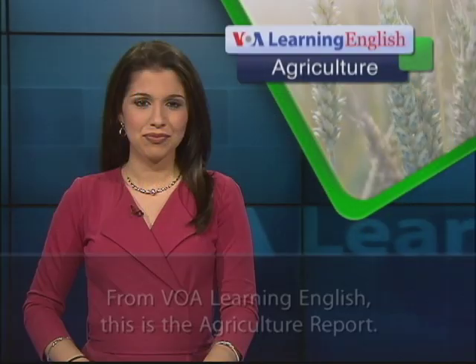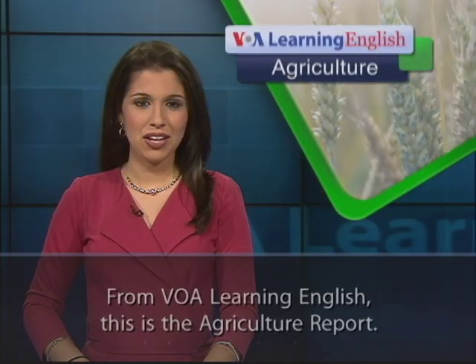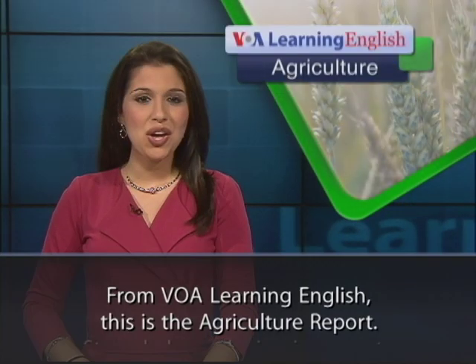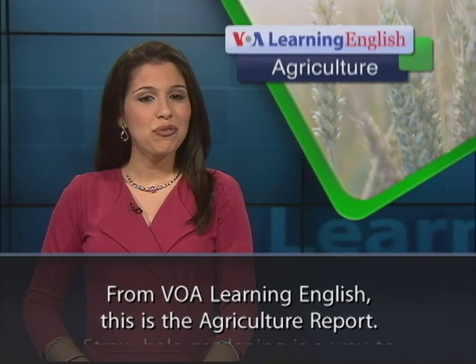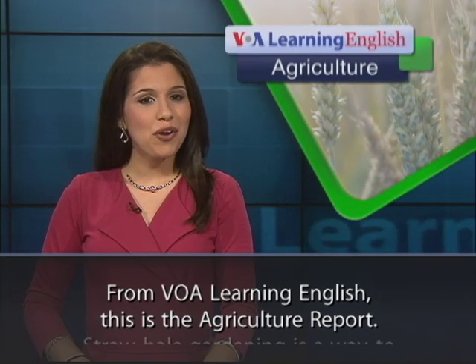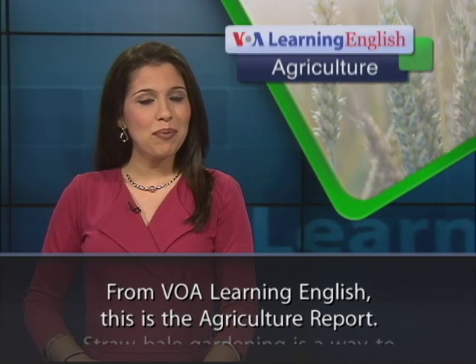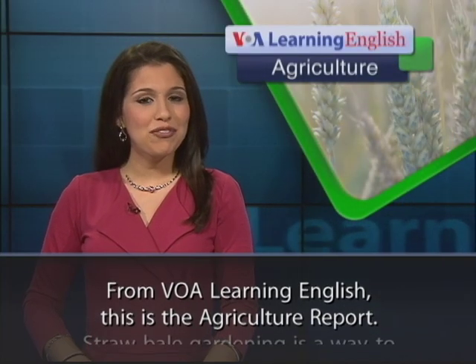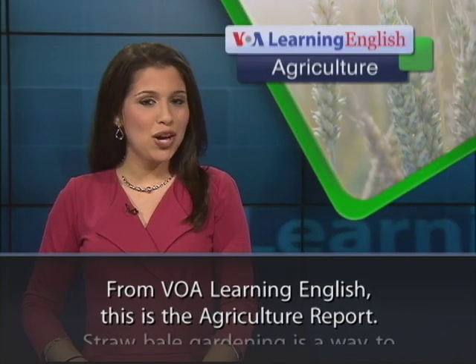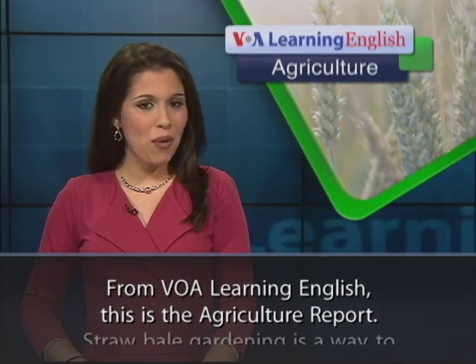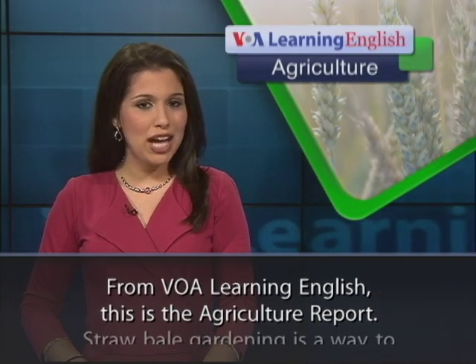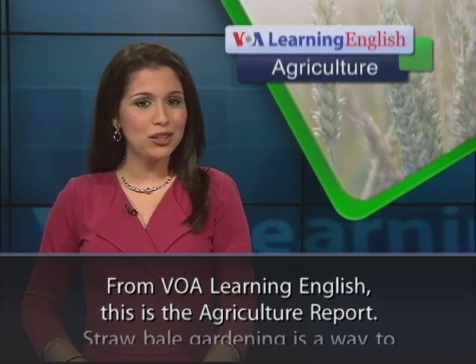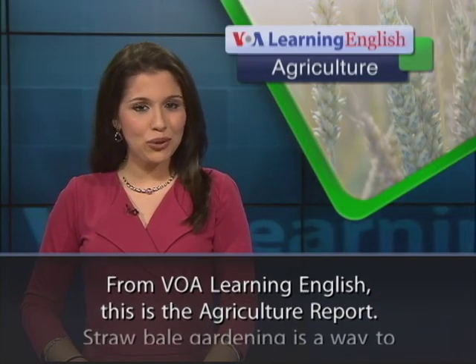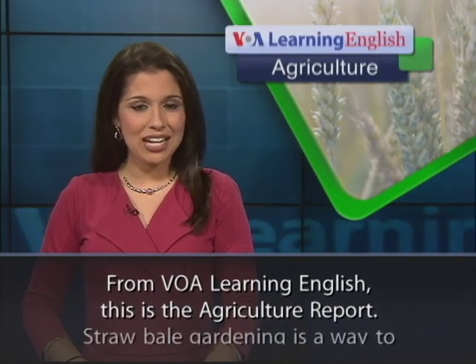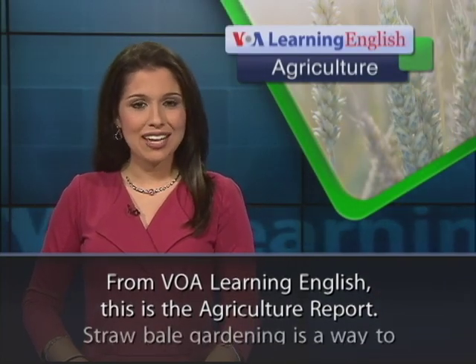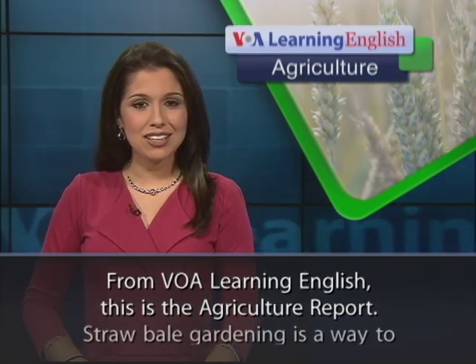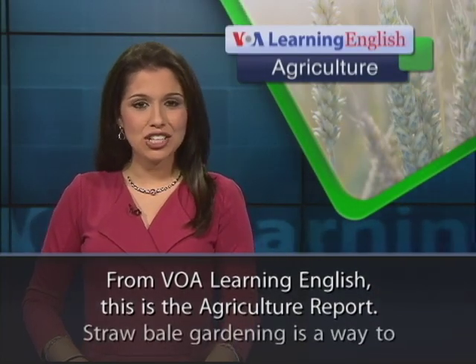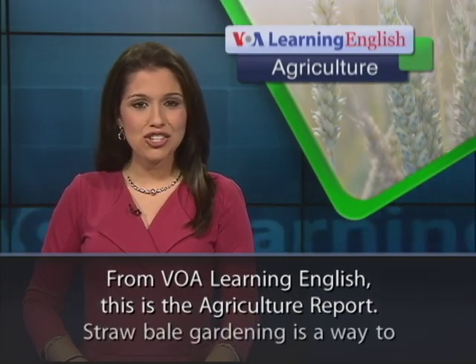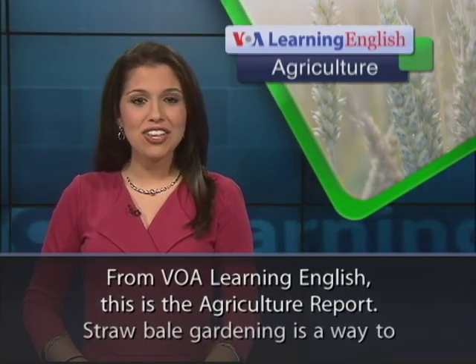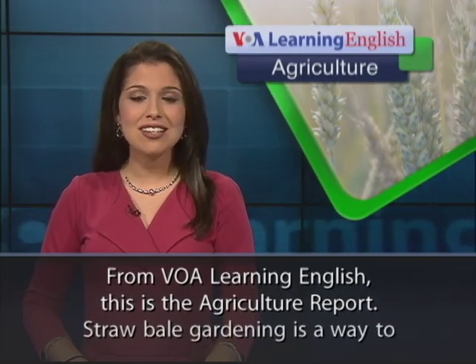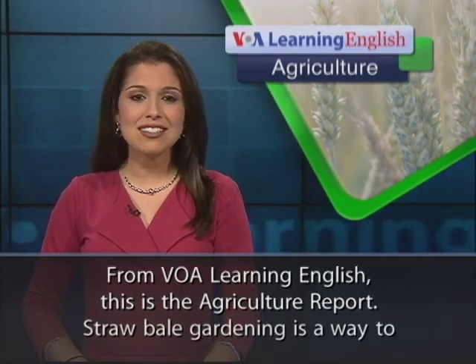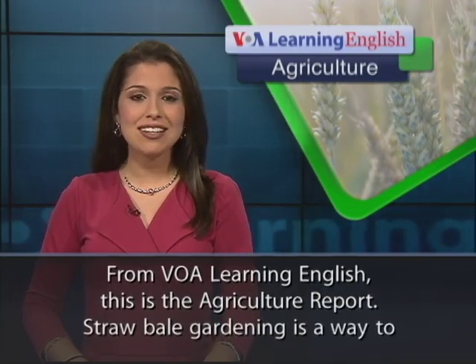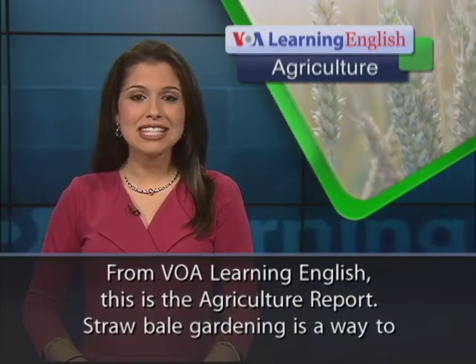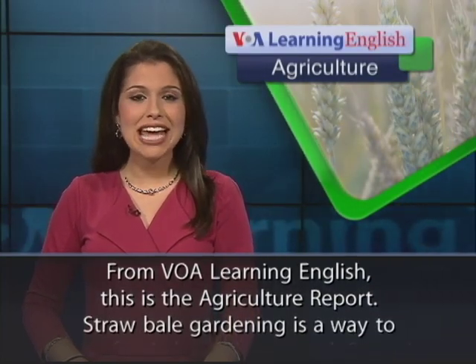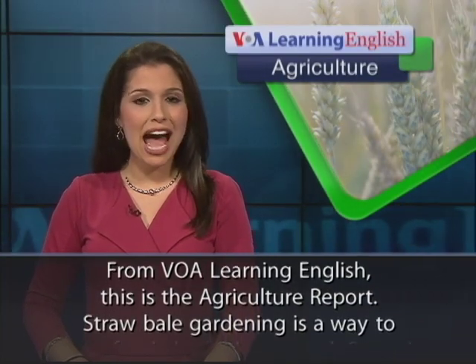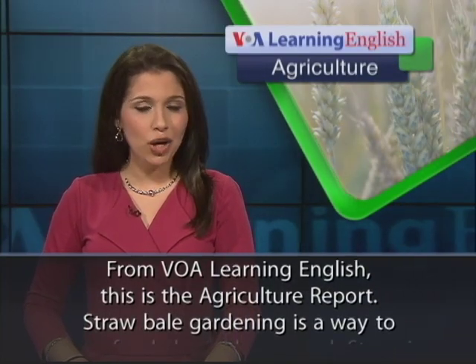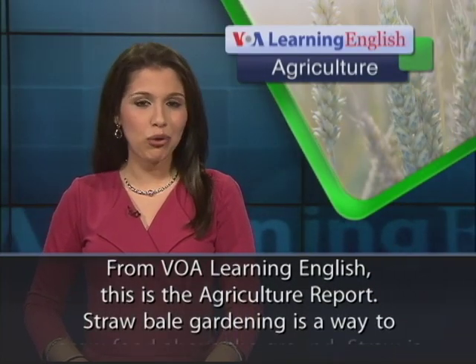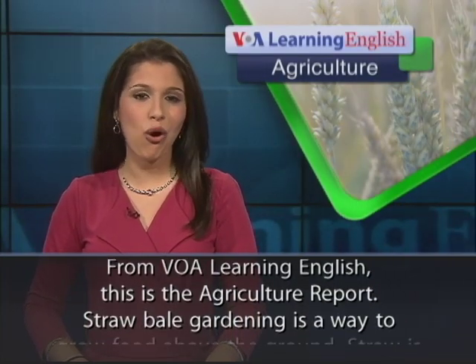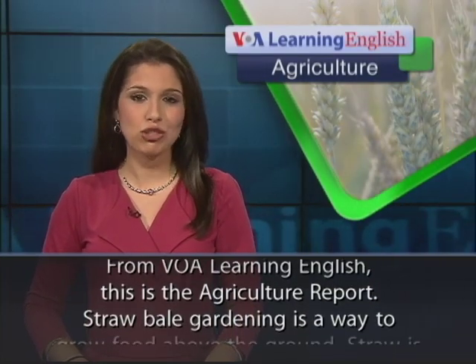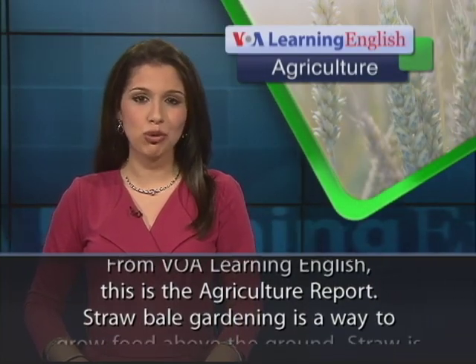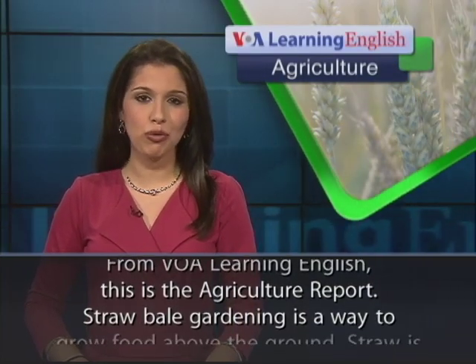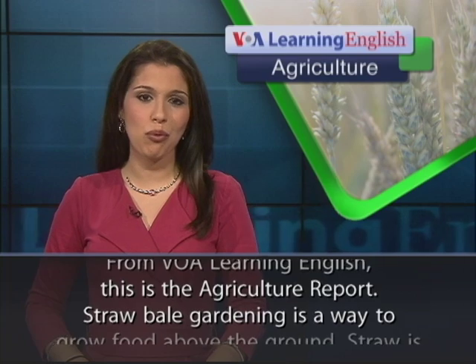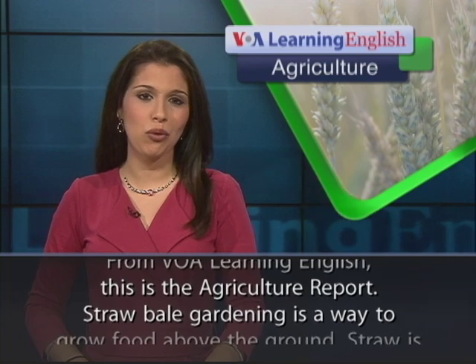From VOA Learning English, this is the Agriculture Report.